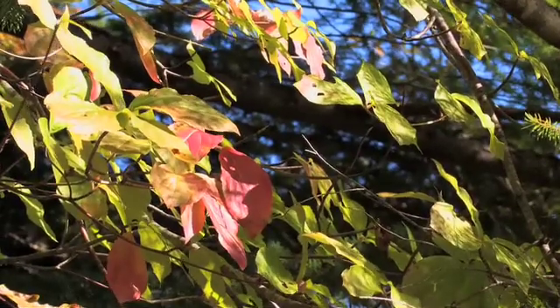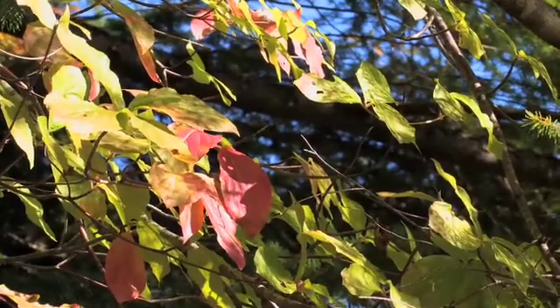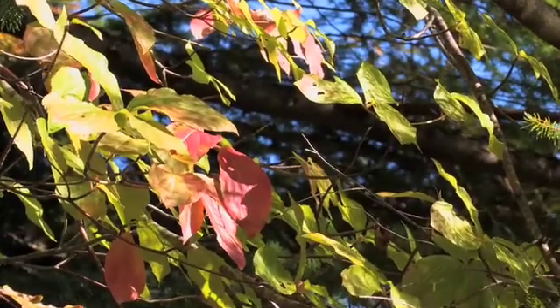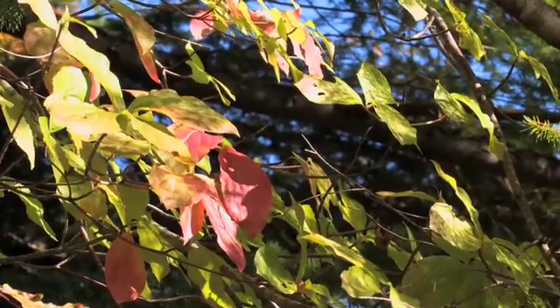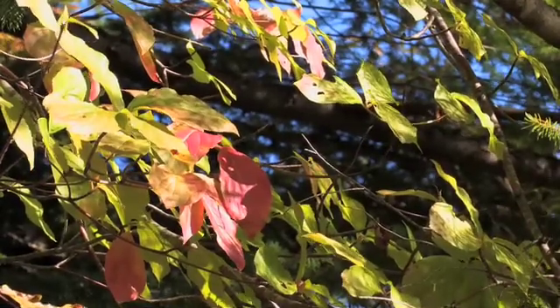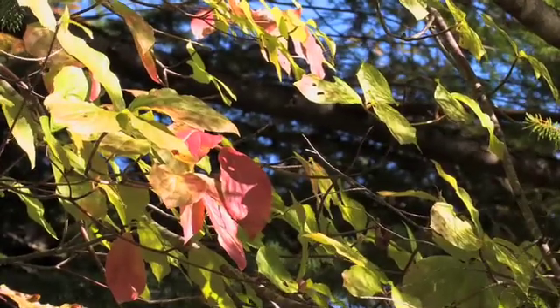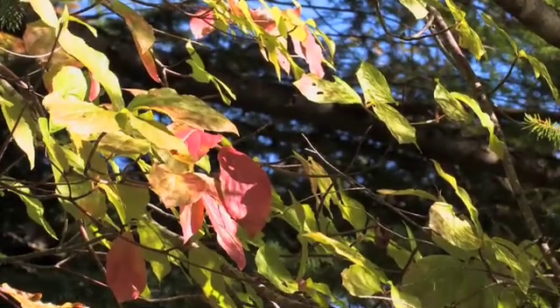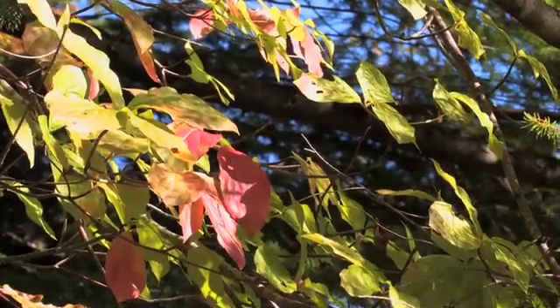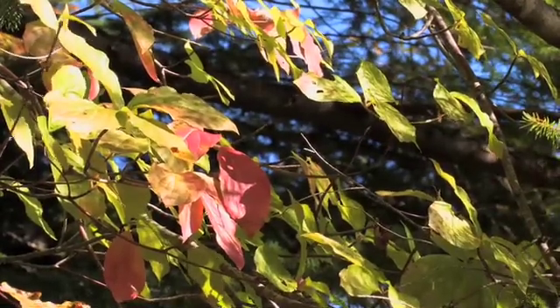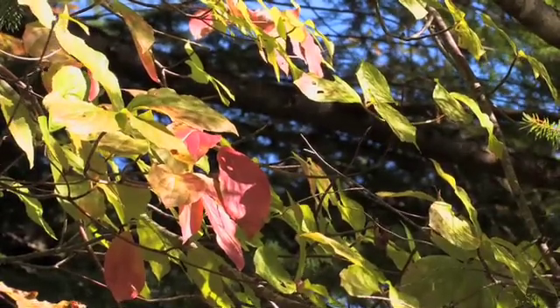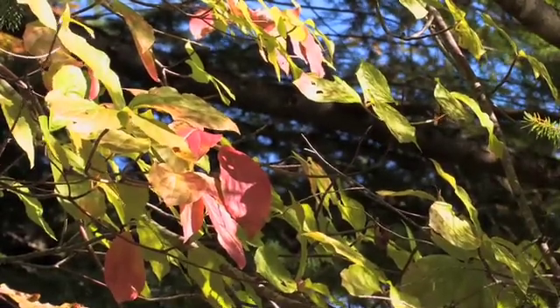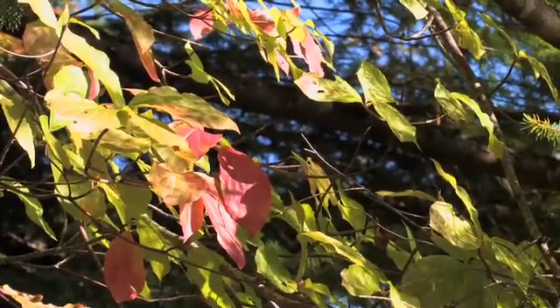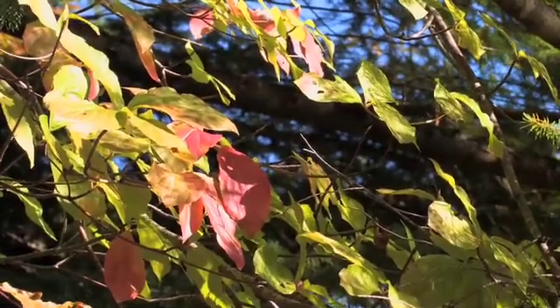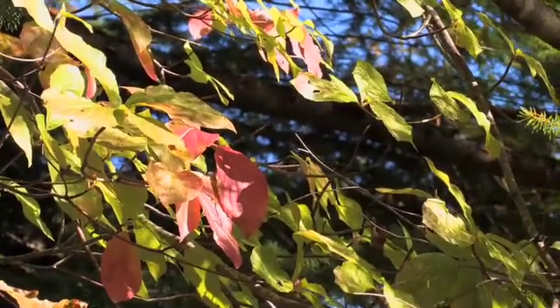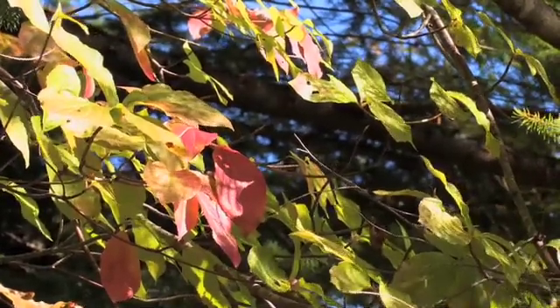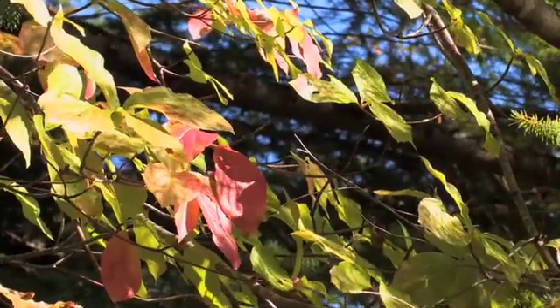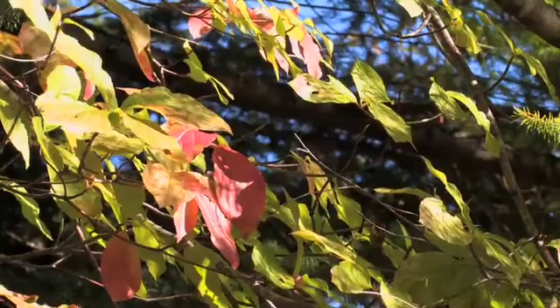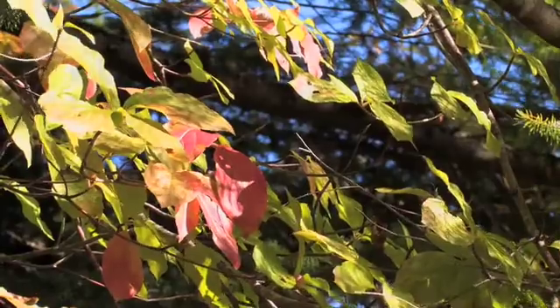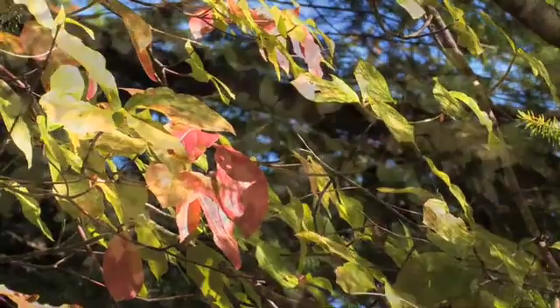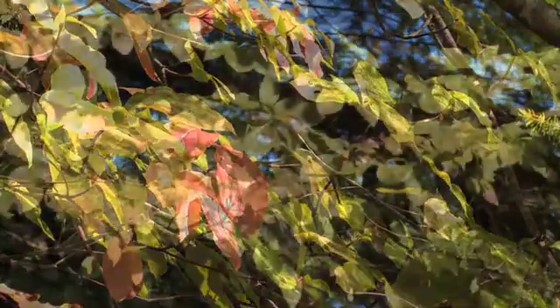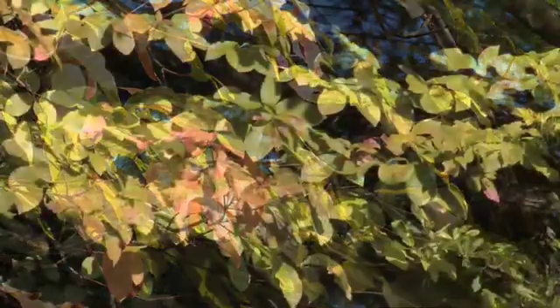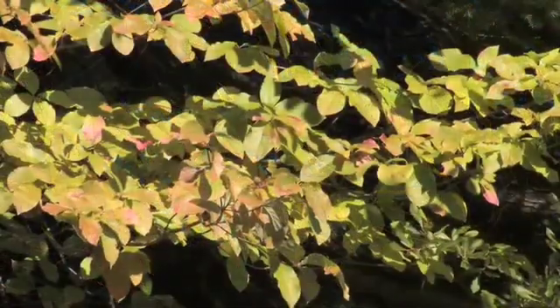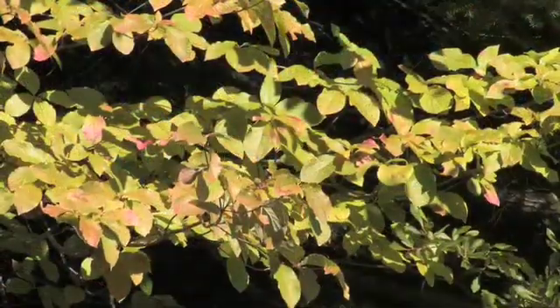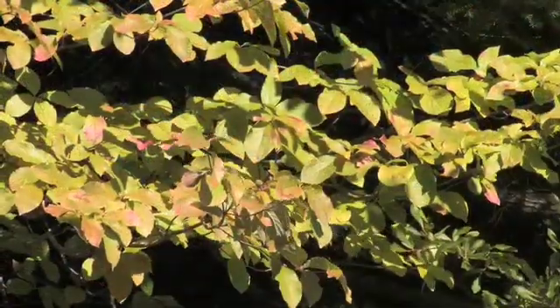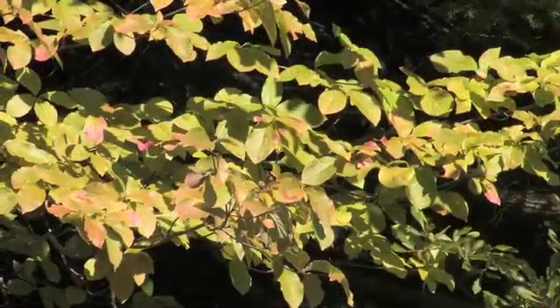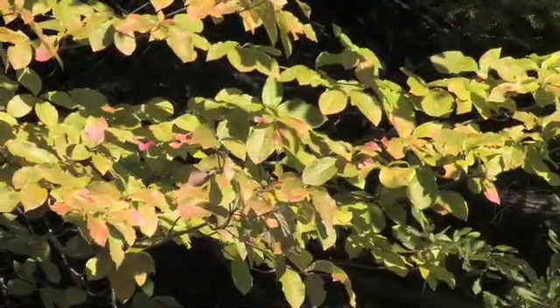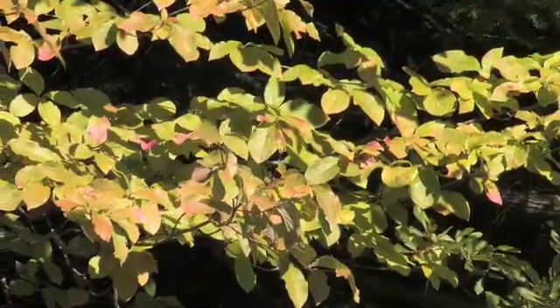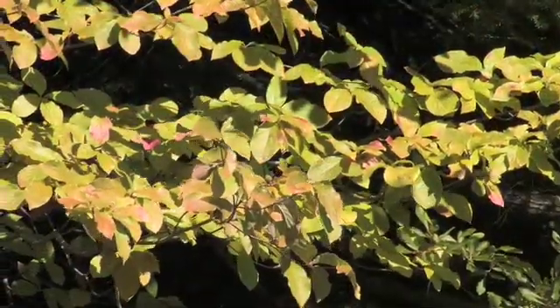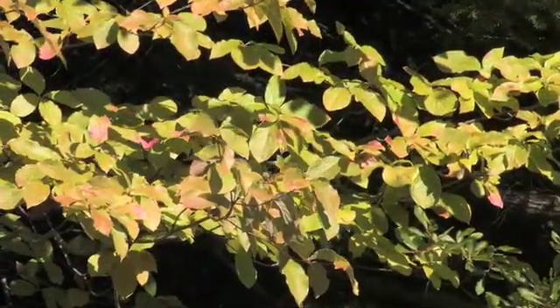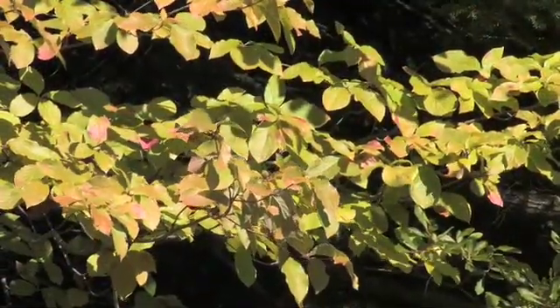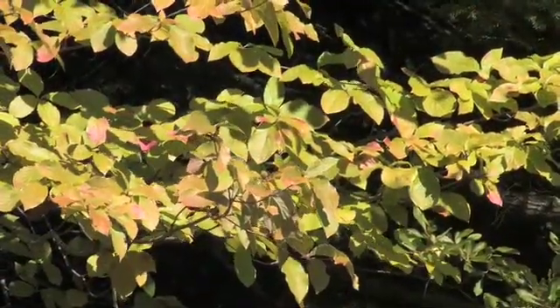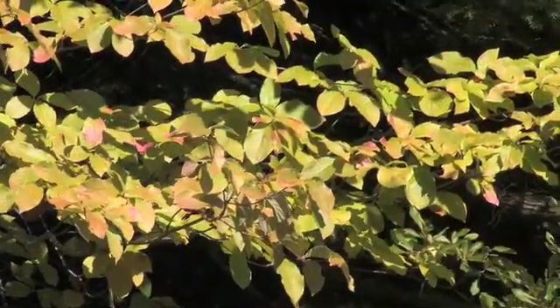It is found on moist, well-drained loamy or gravelly soils in the sun or shade.